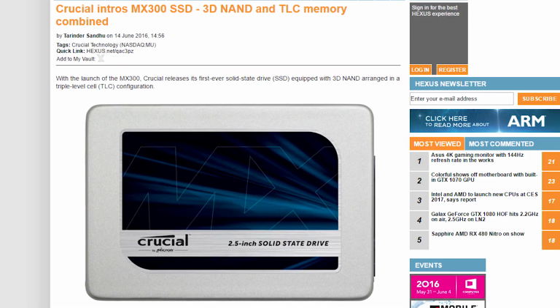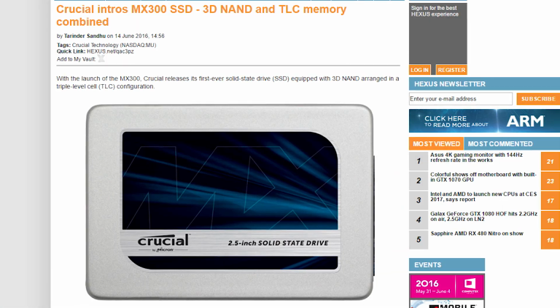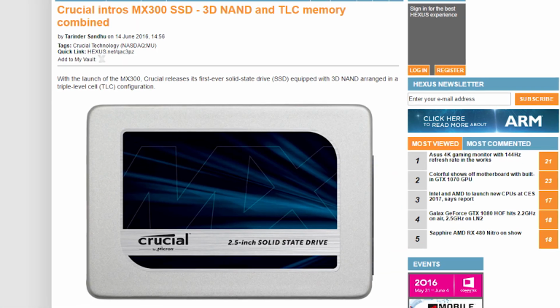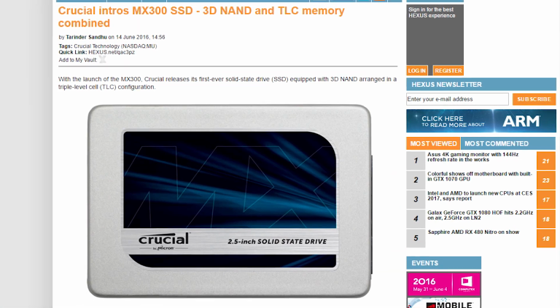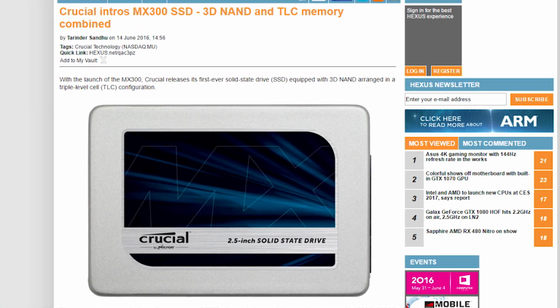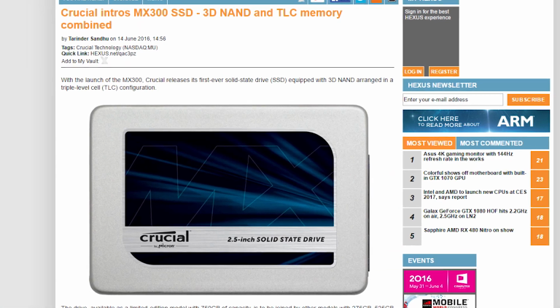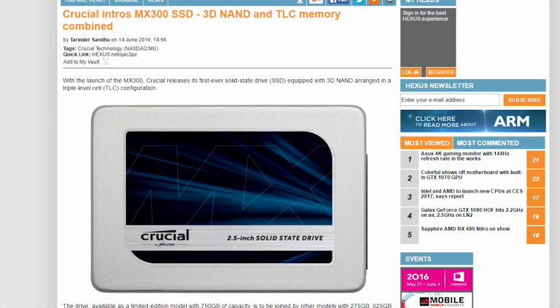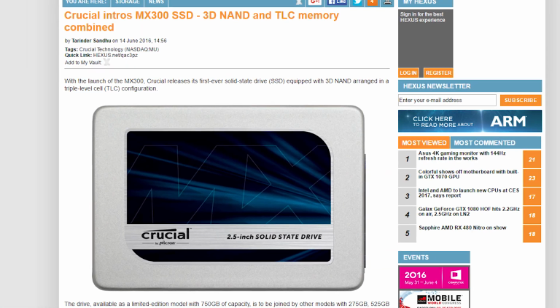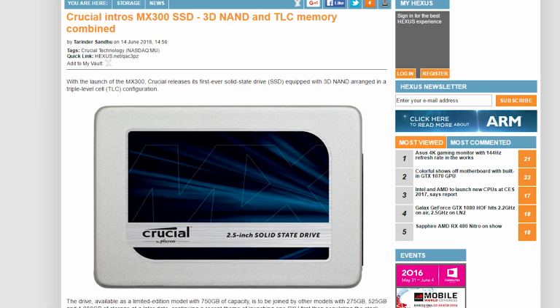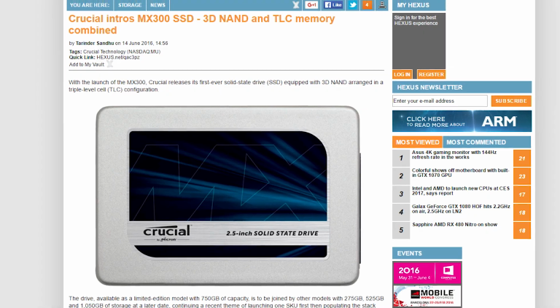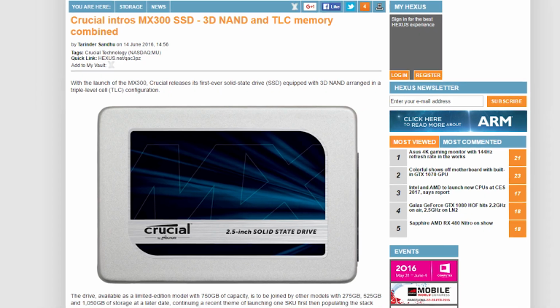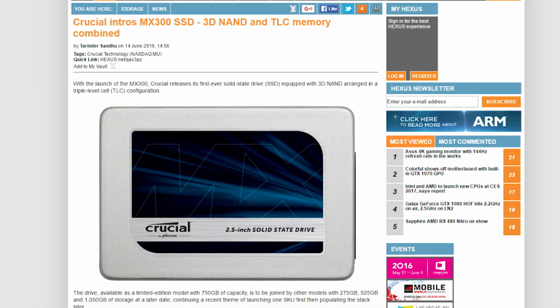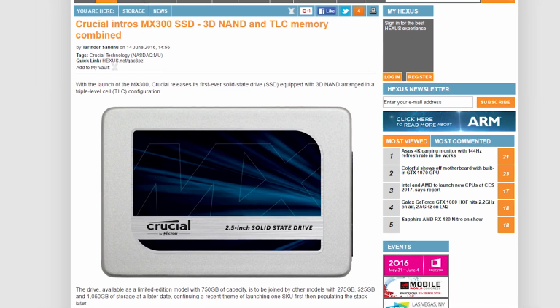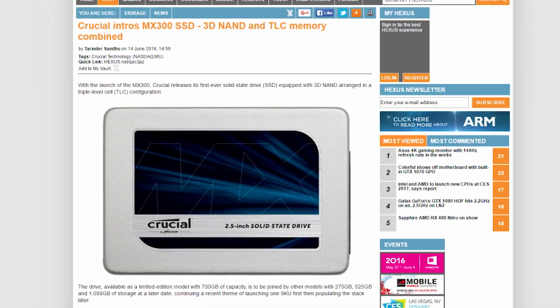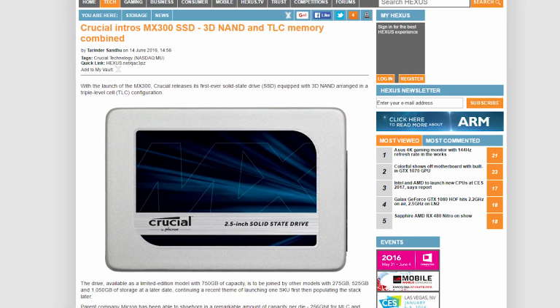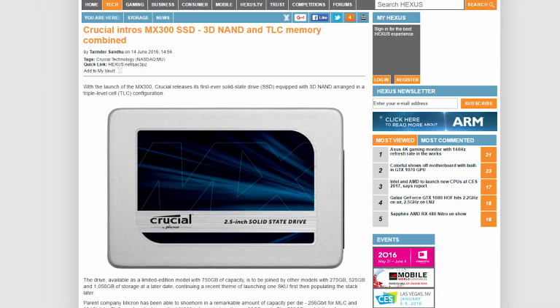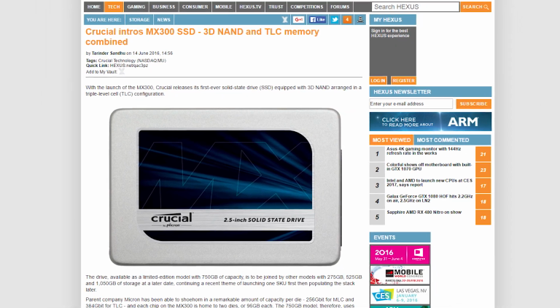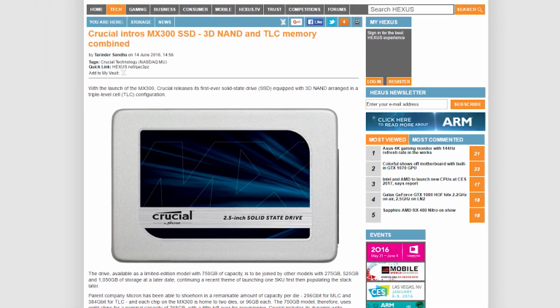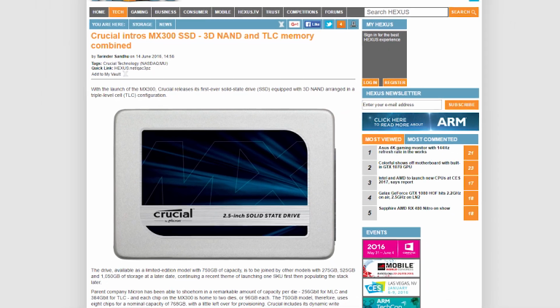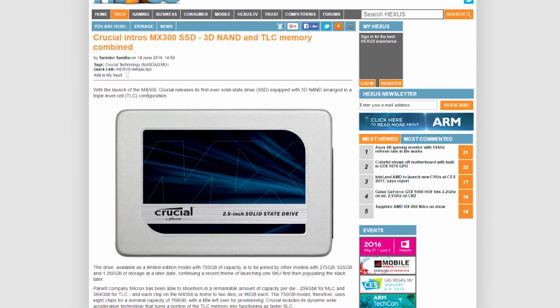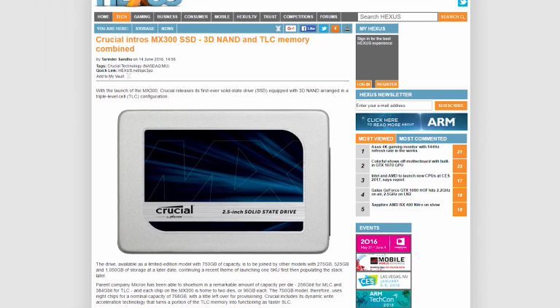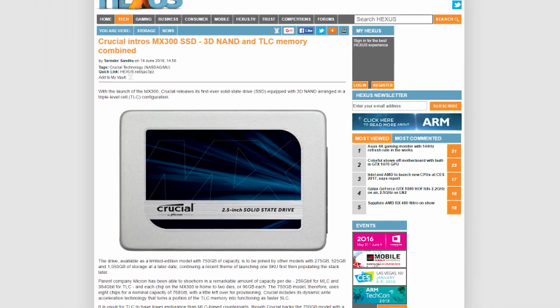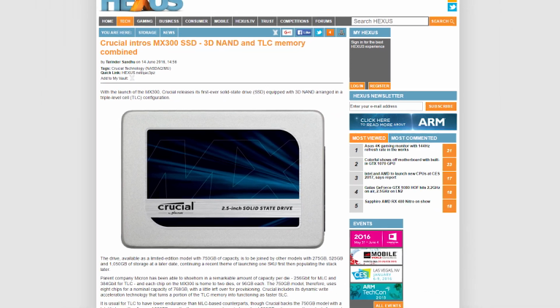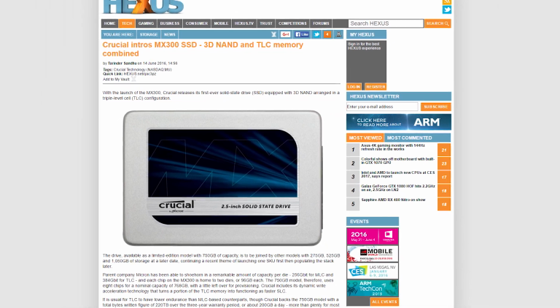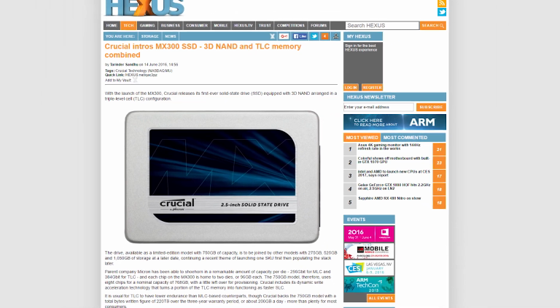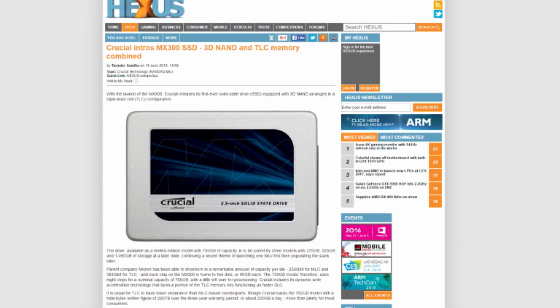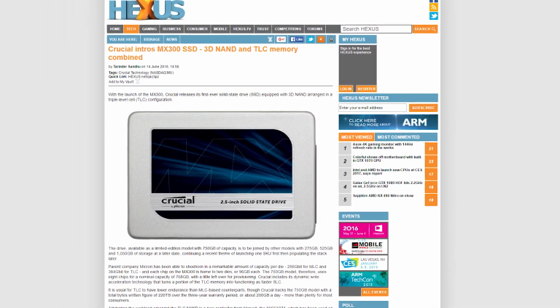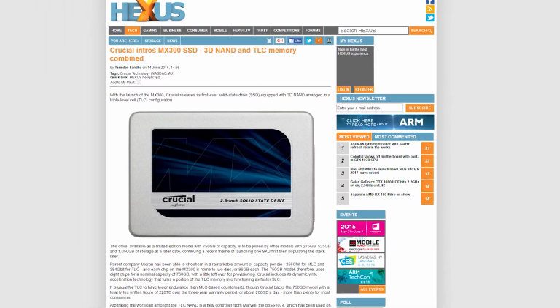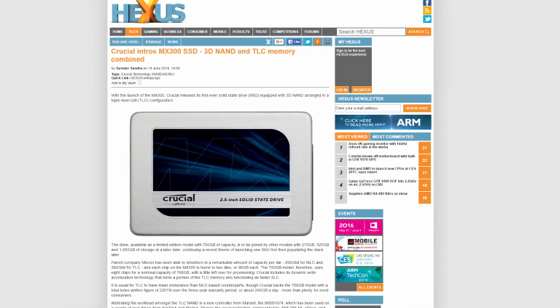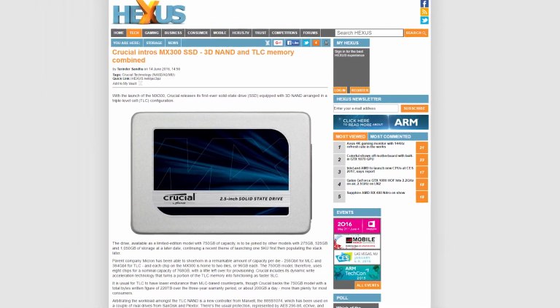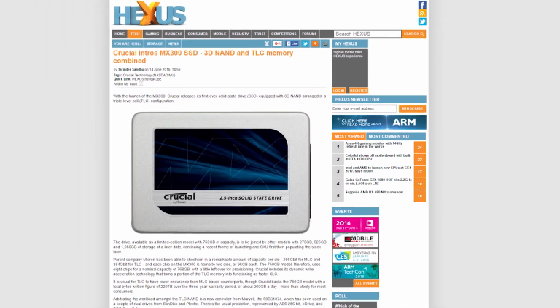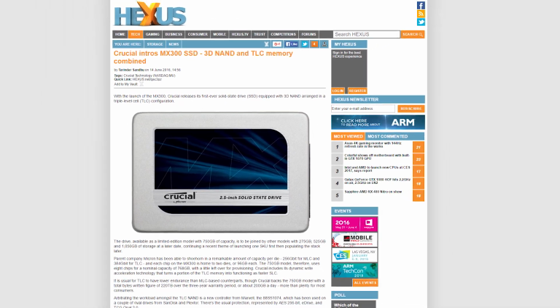And finally, Crucial released the MX300 SSD, the first drive to be equipped with 3D NAND arranged in a TLC configuration.